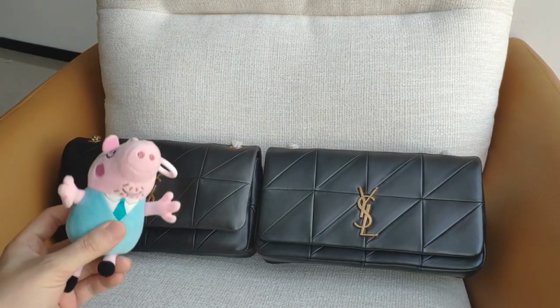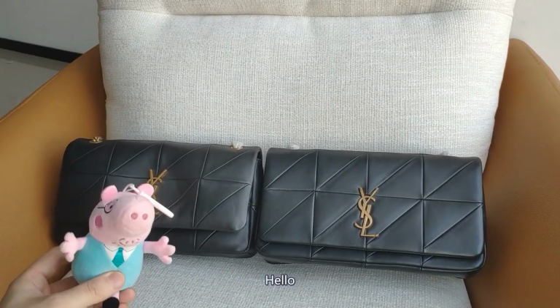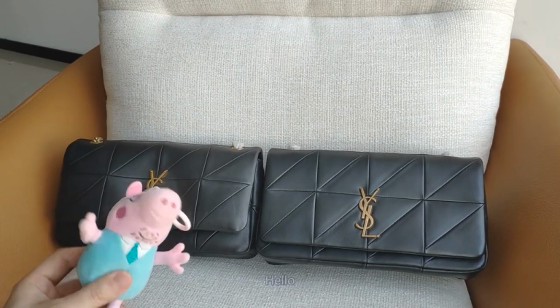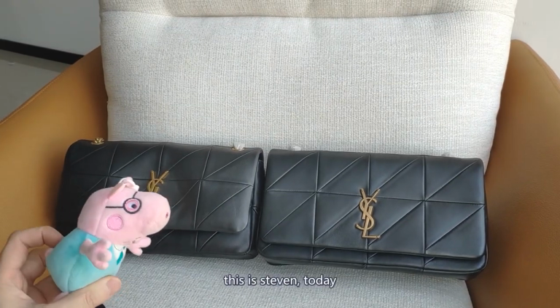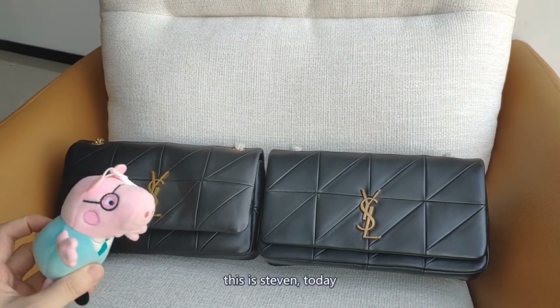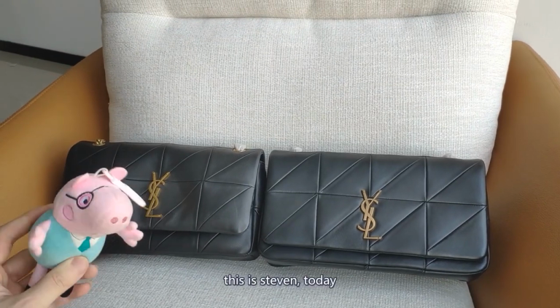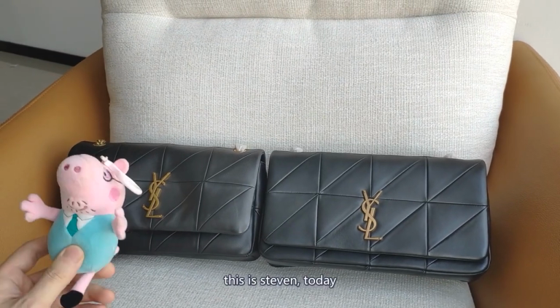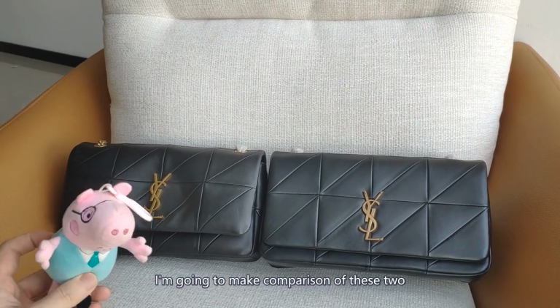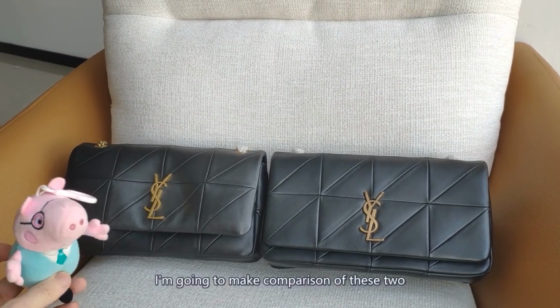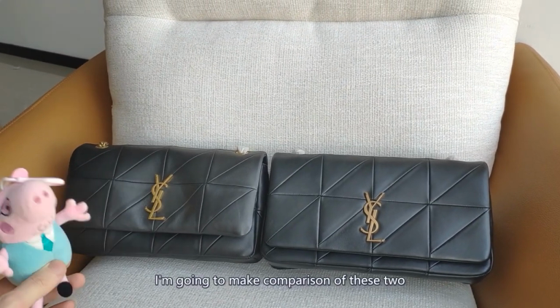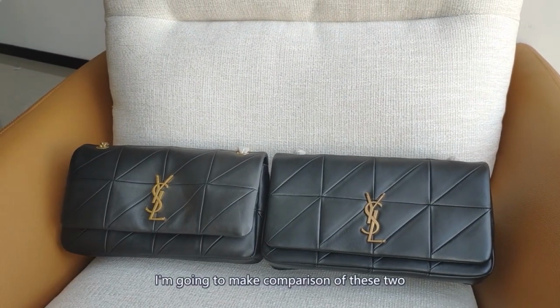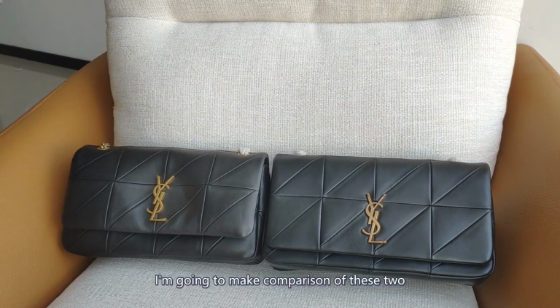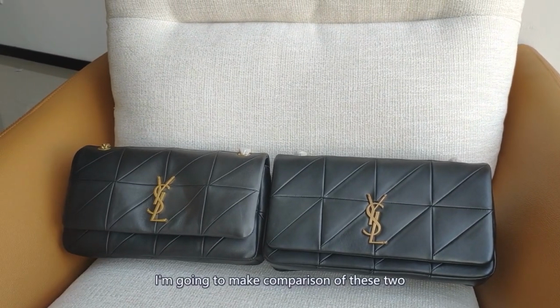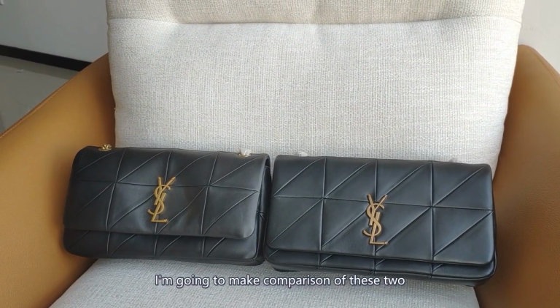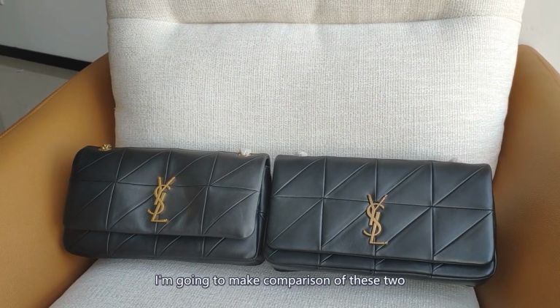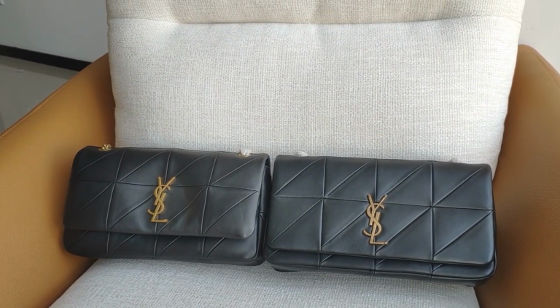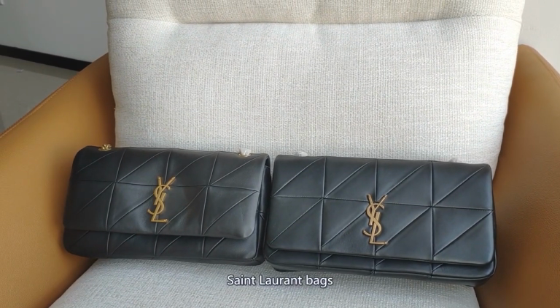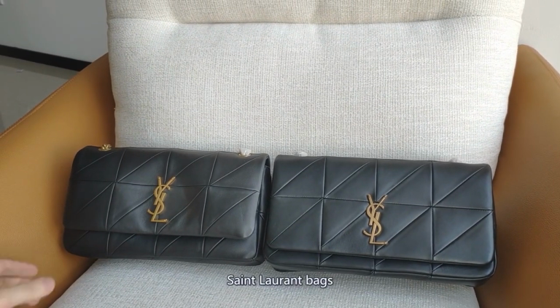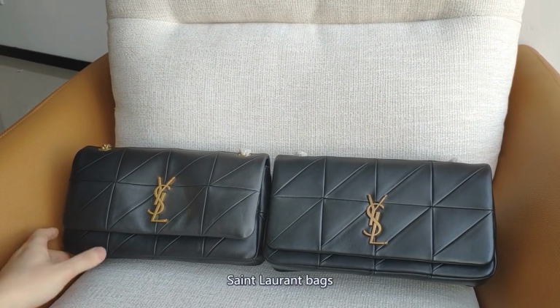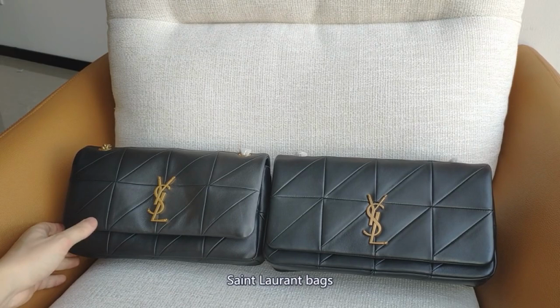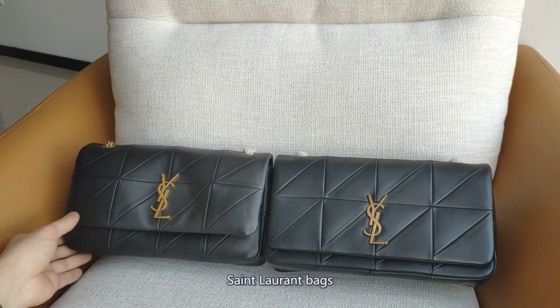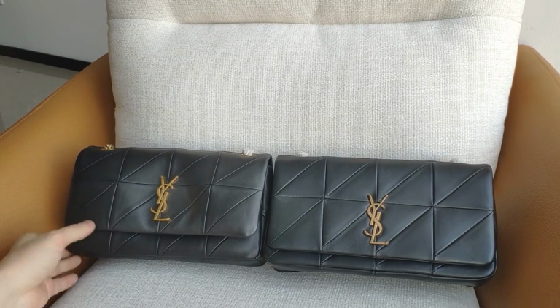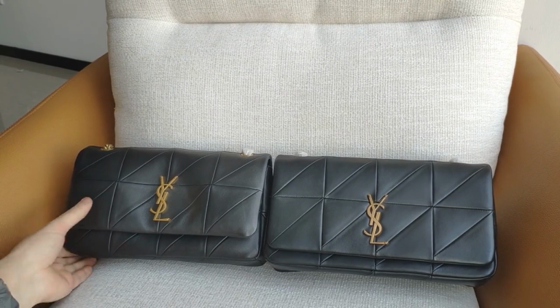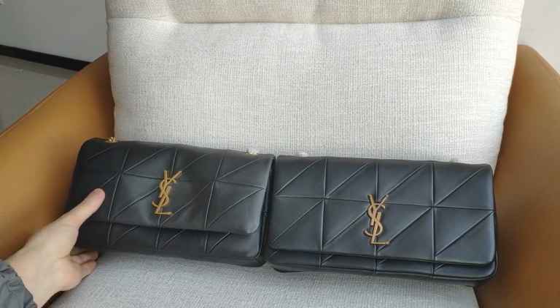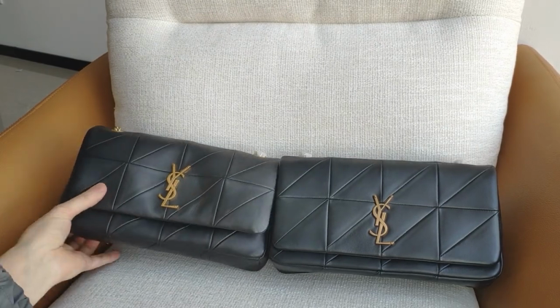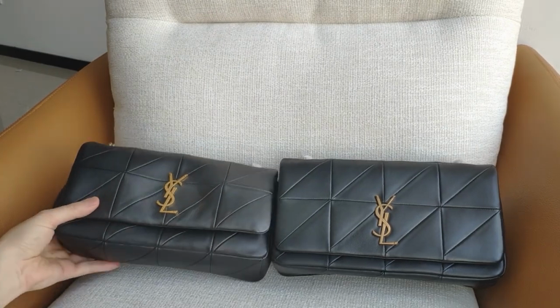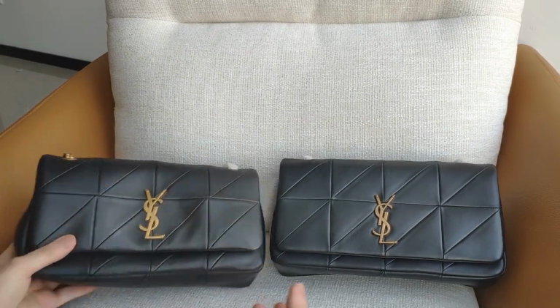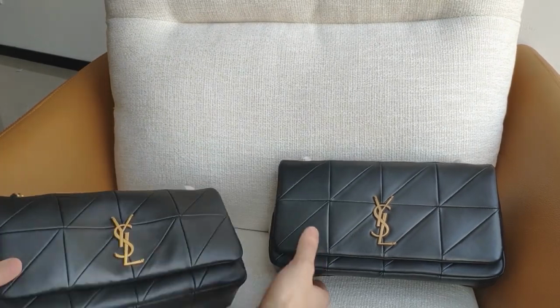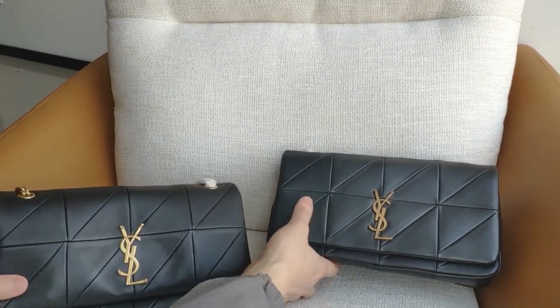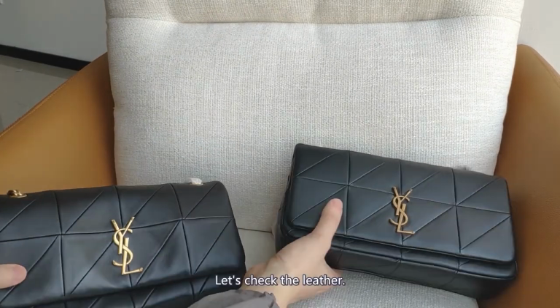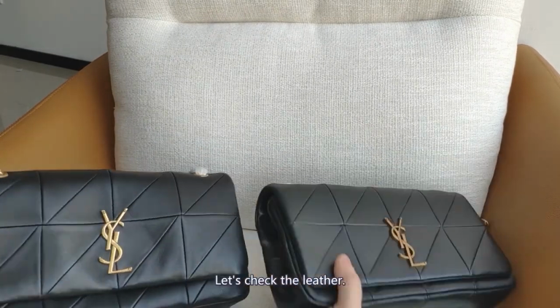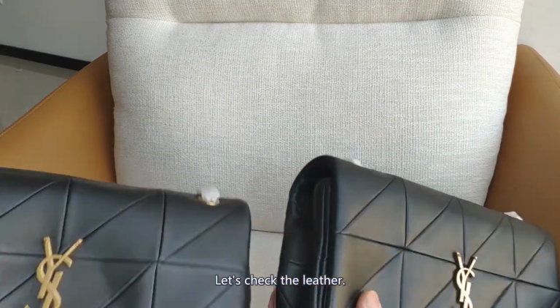Hello, this is Steven and today I'm going to make a comparison of these two Saint Laurent bags. Let's check the leather.